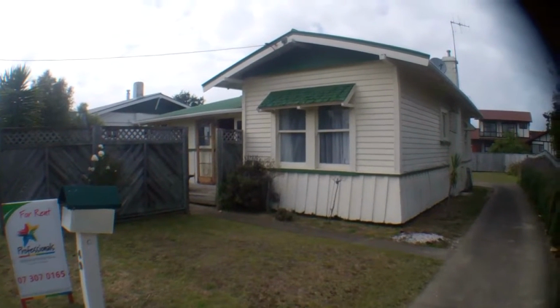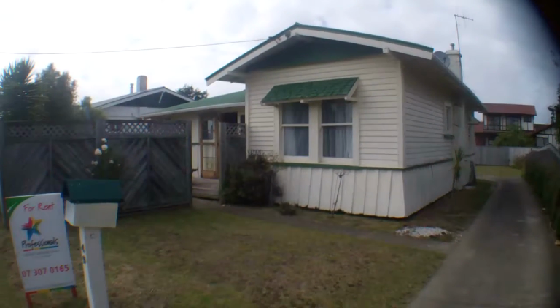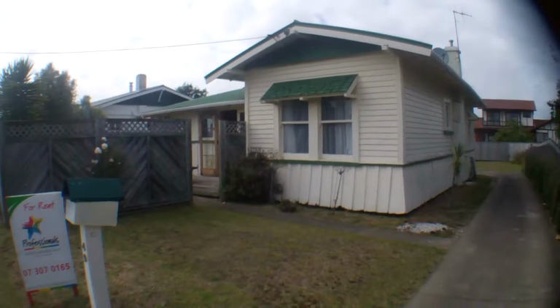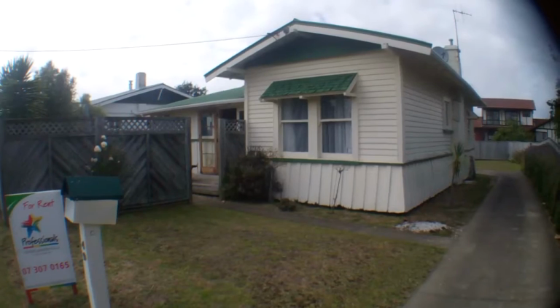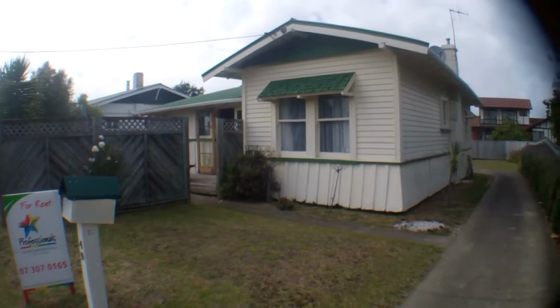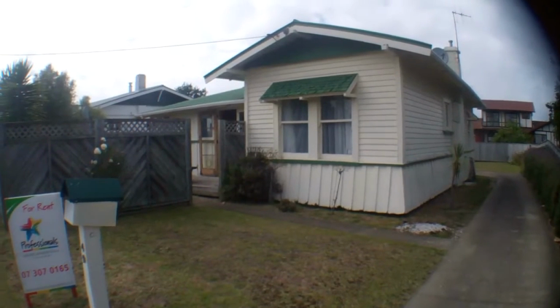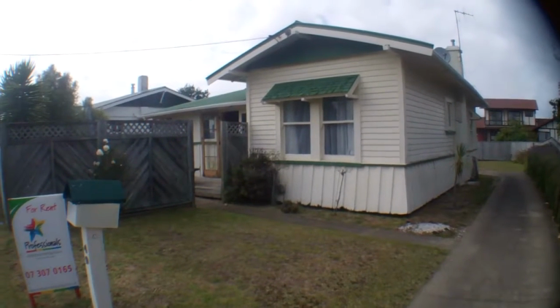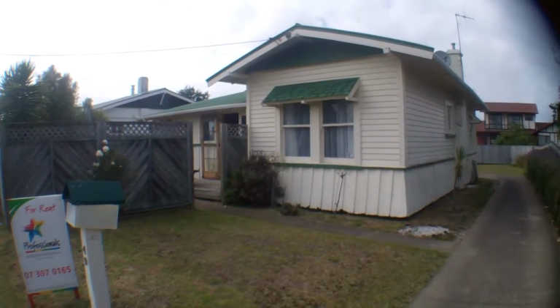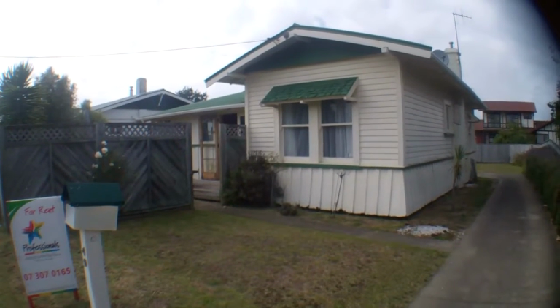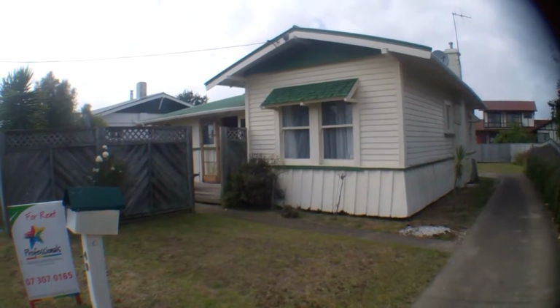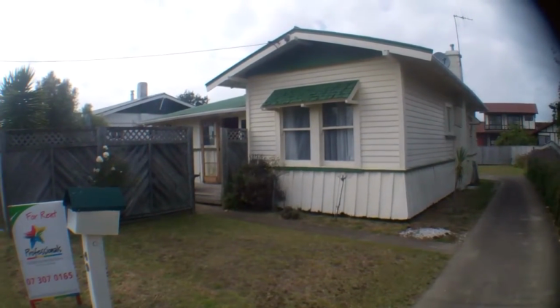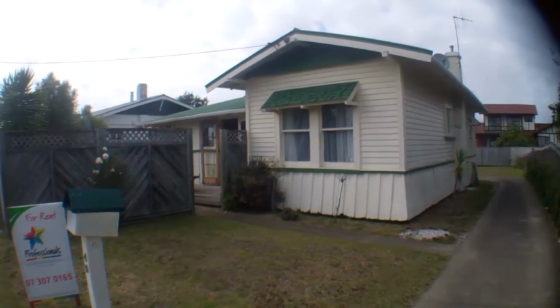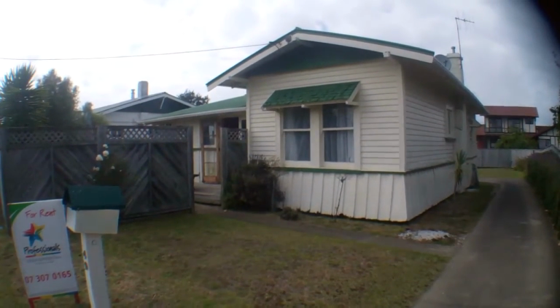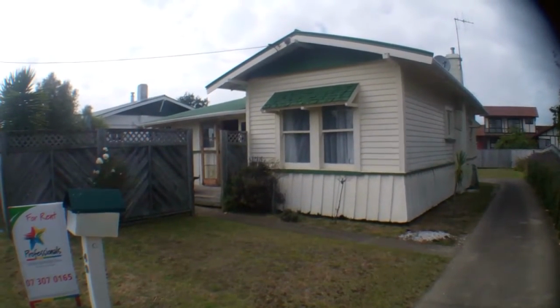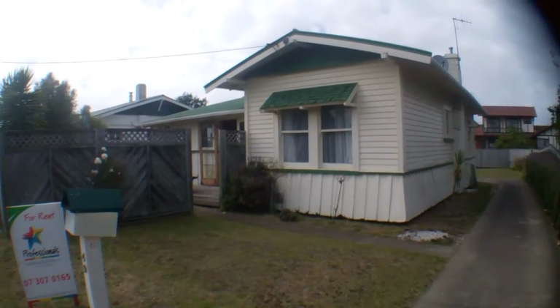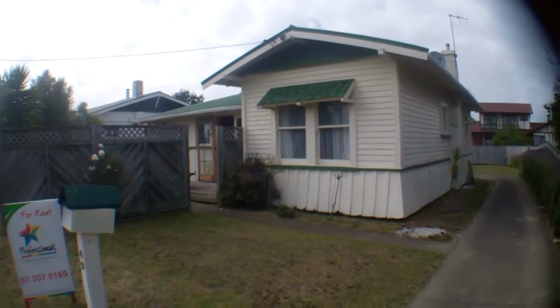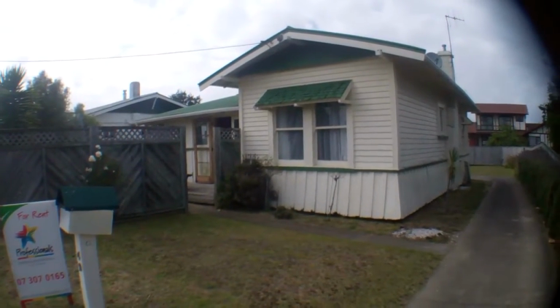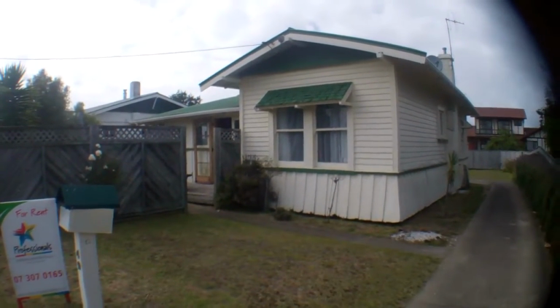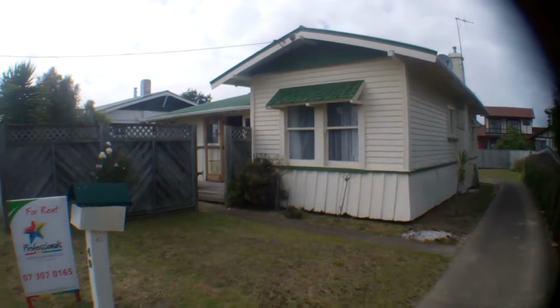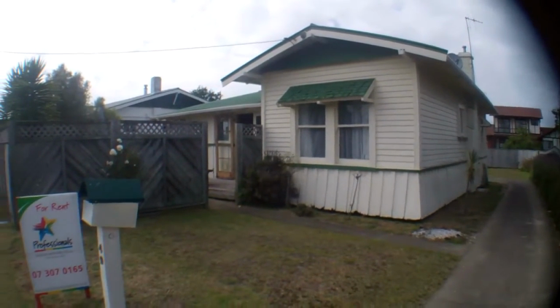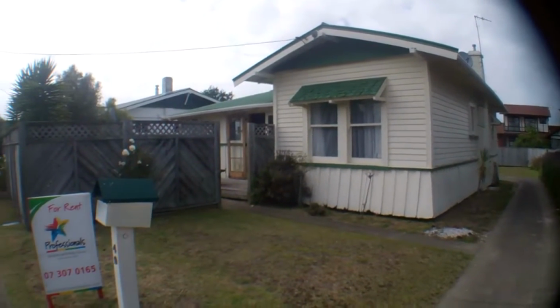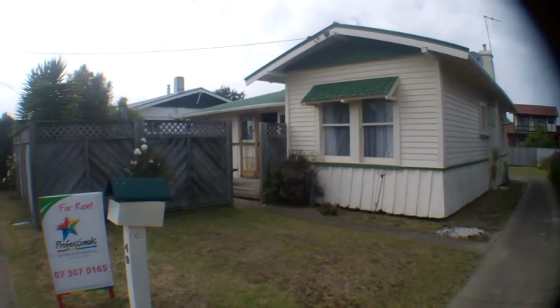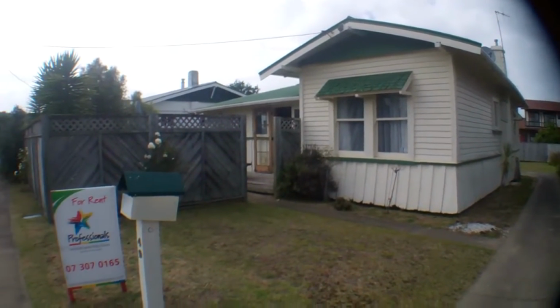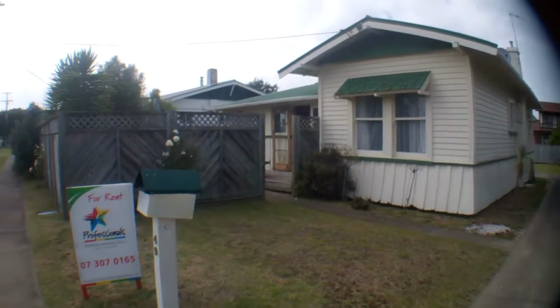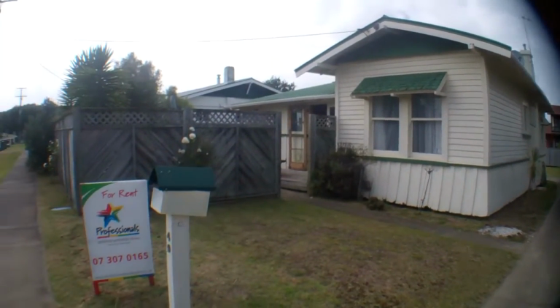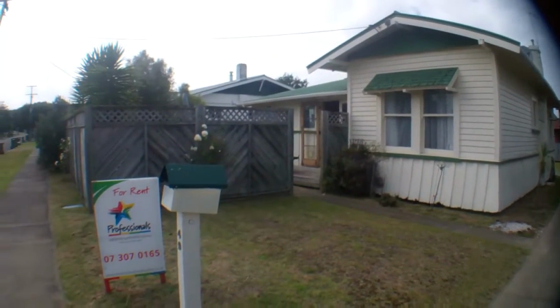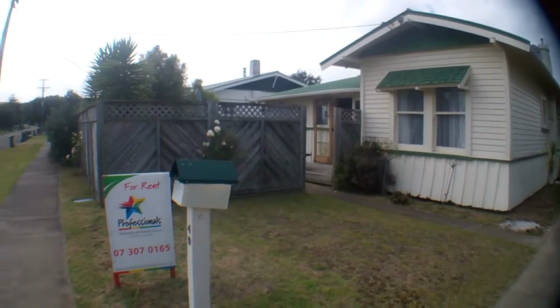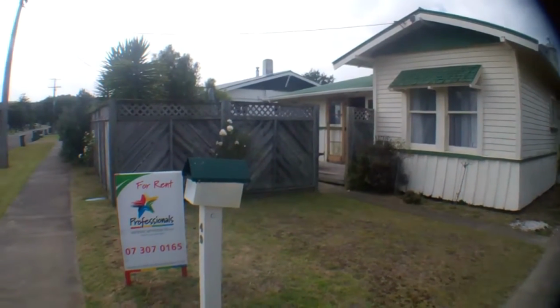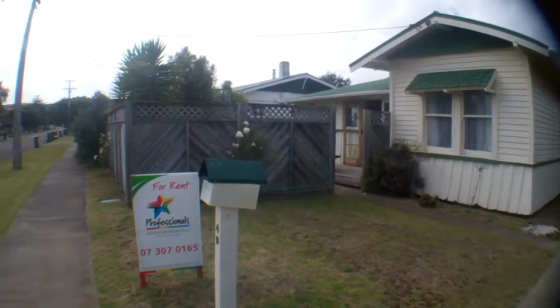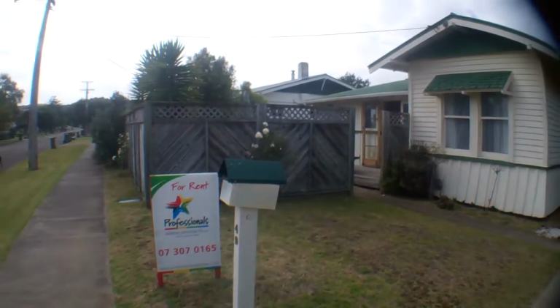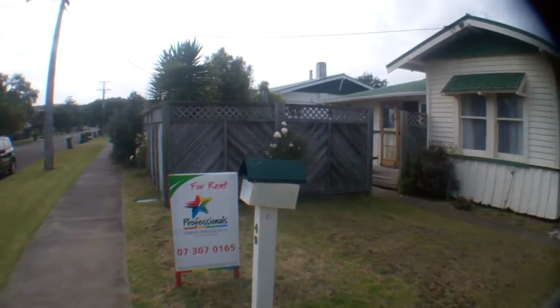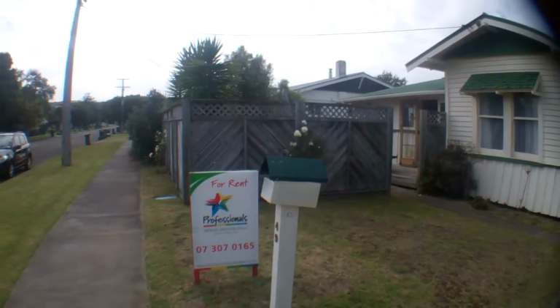Hi, this is Kim from Professionals. We're here today to look at 49 Victoria Avenue.